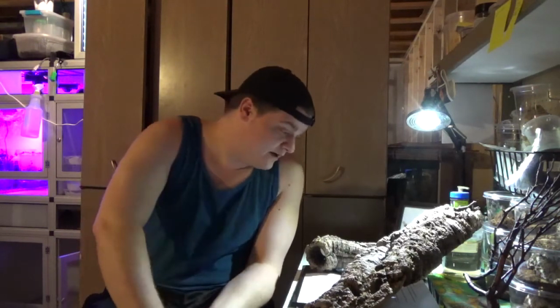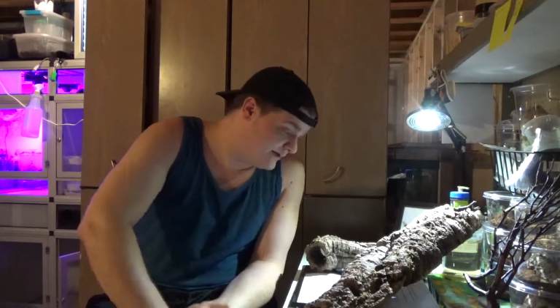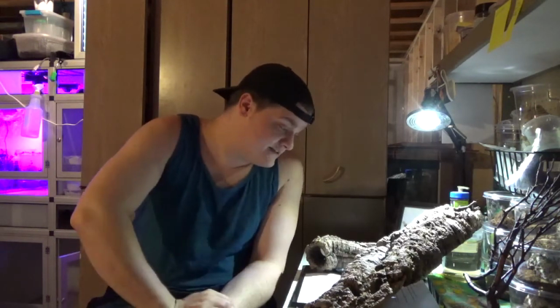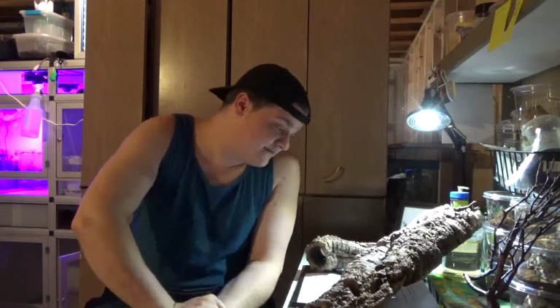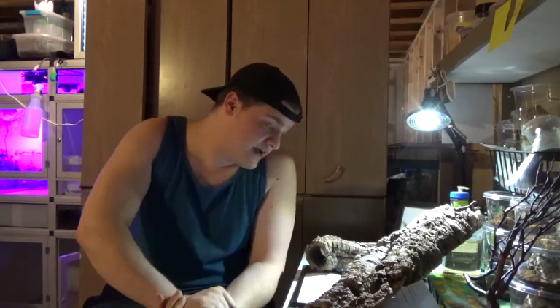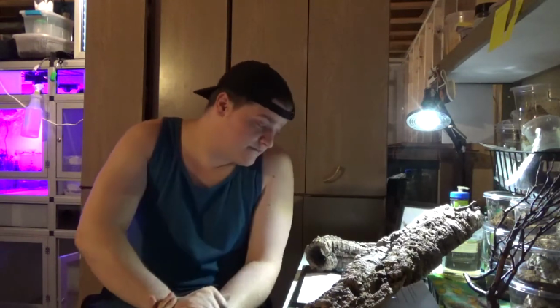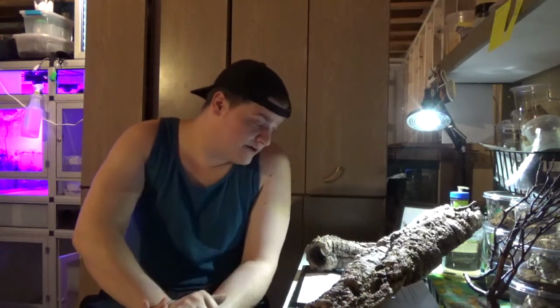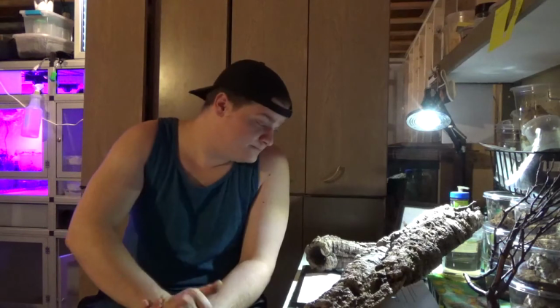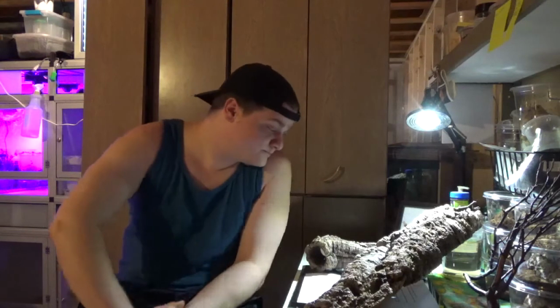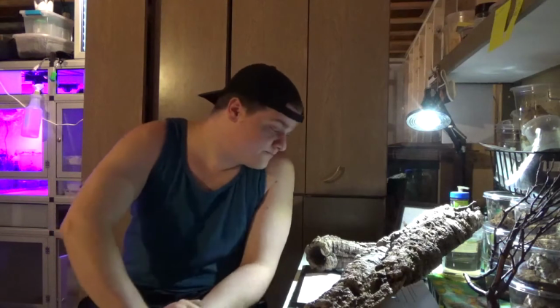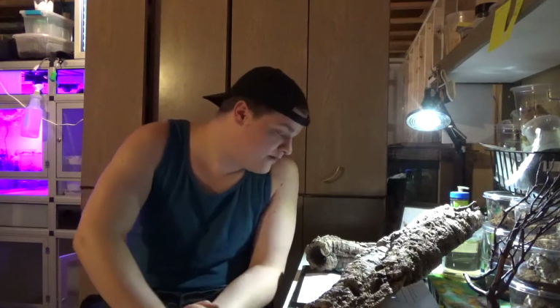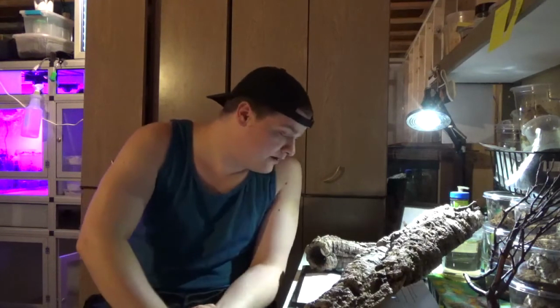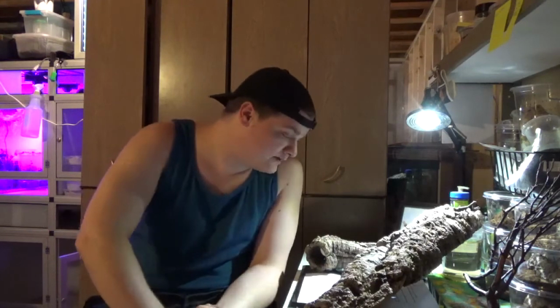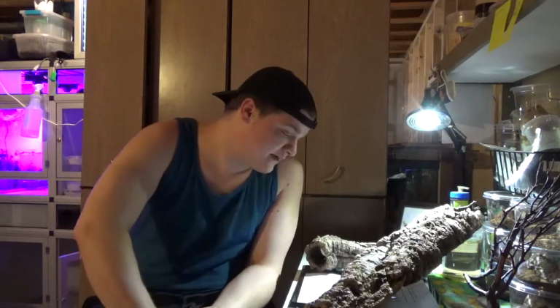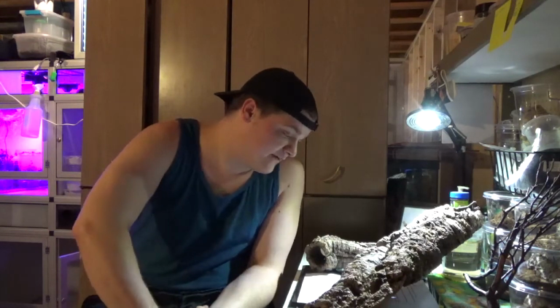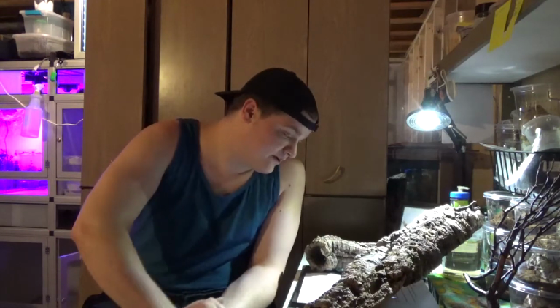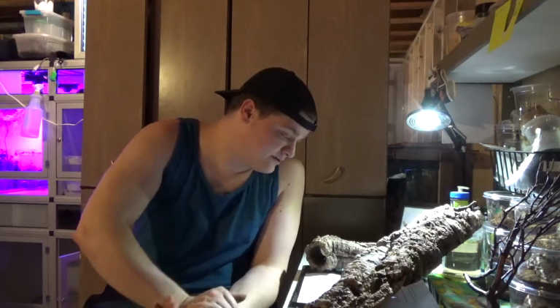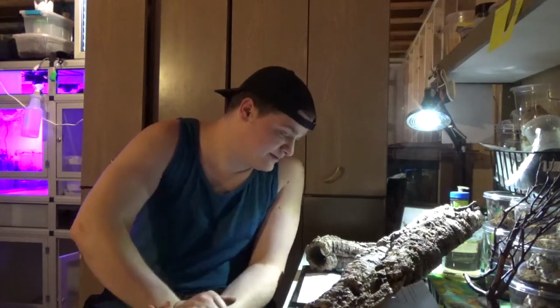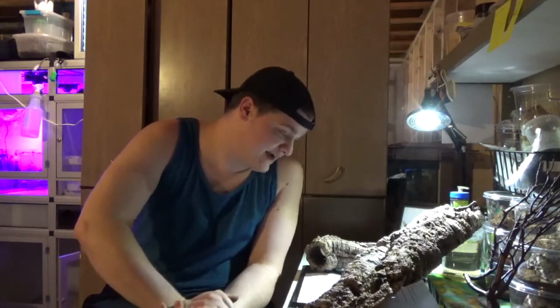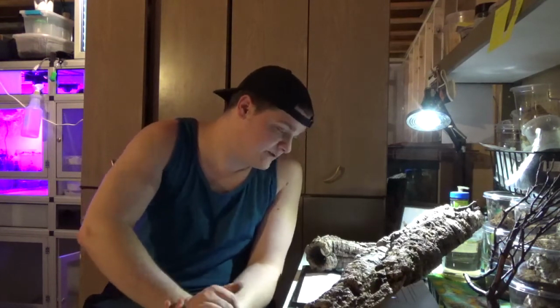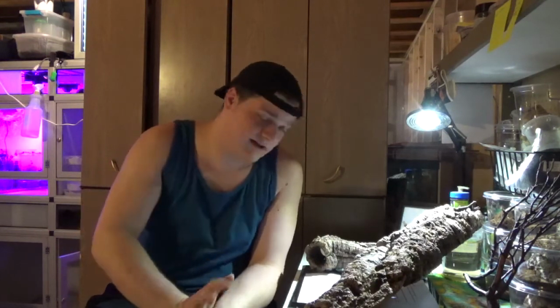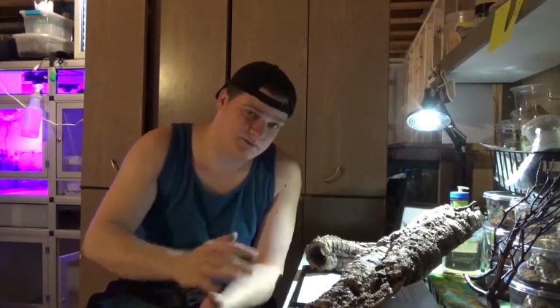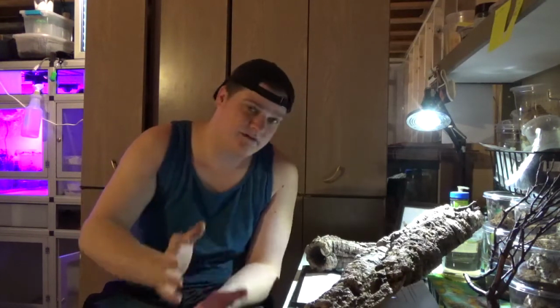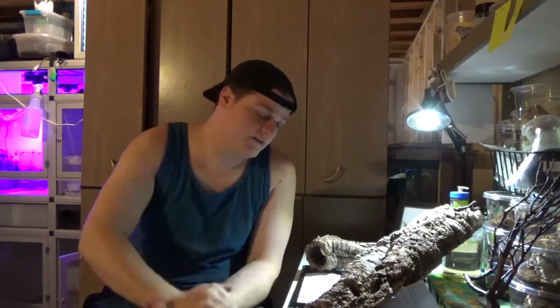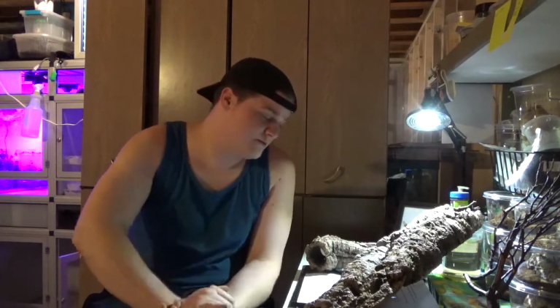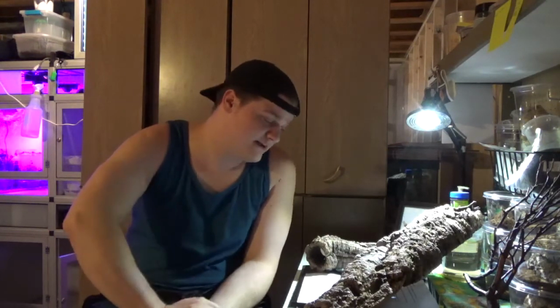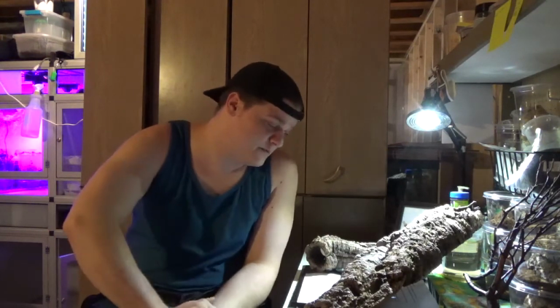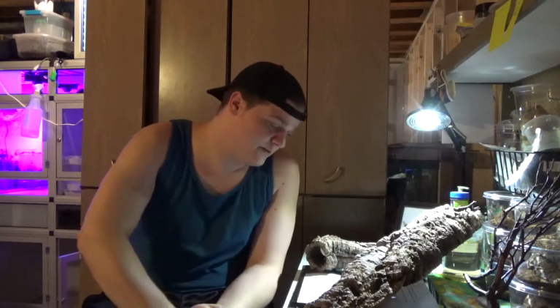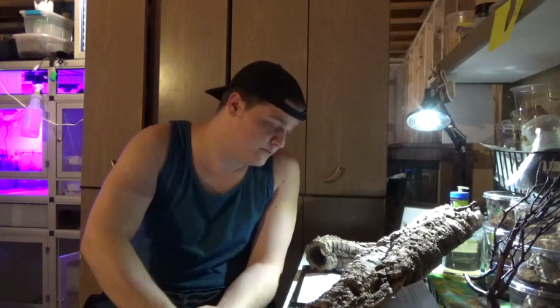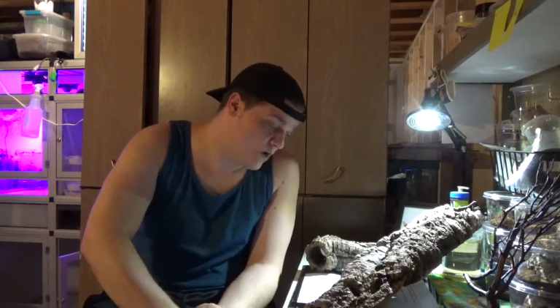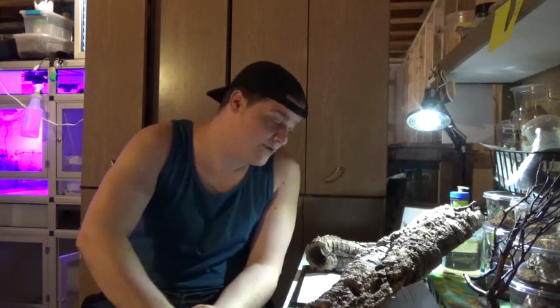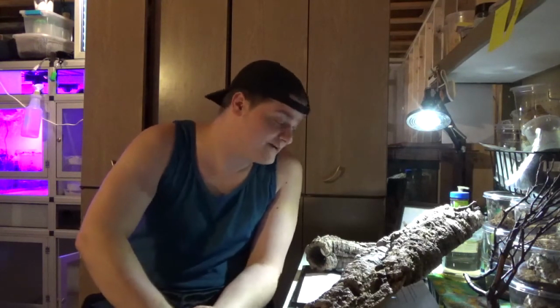It's native to Africa — South Africa to be exact — but it has a pretty wide range.